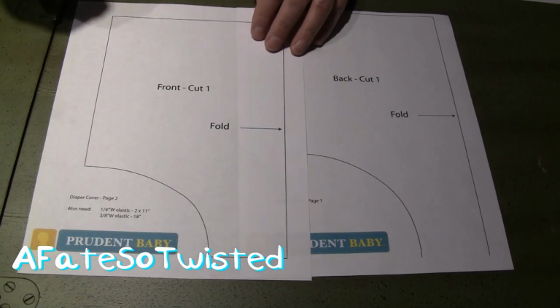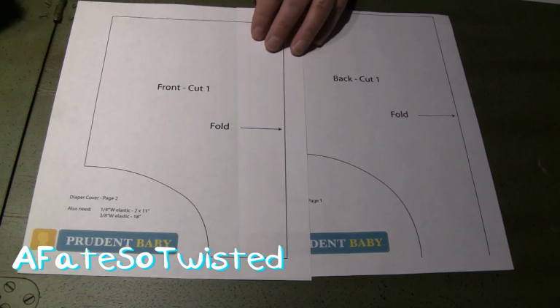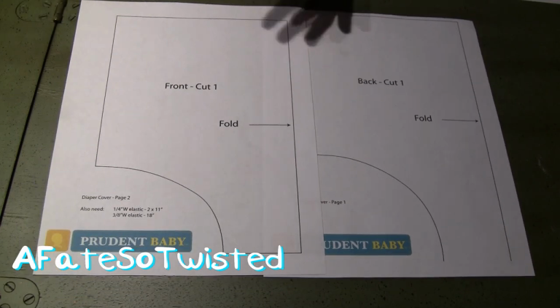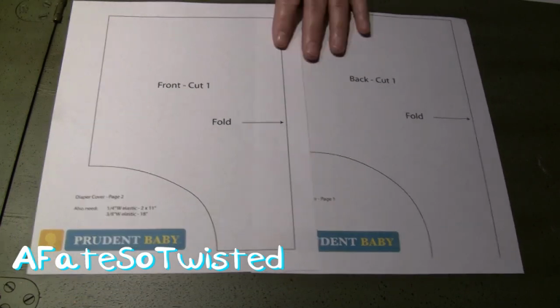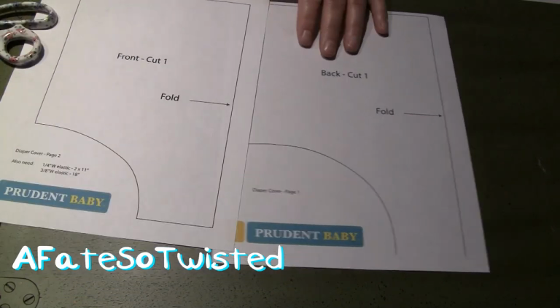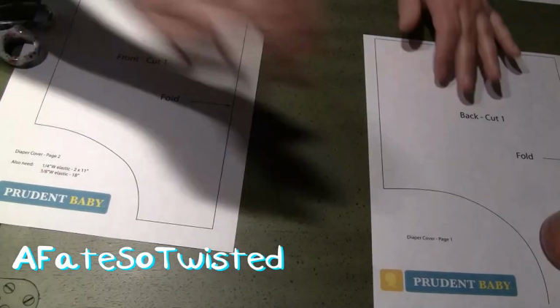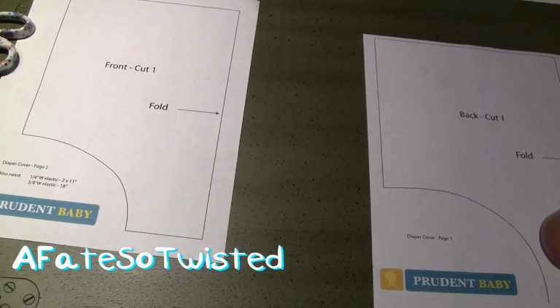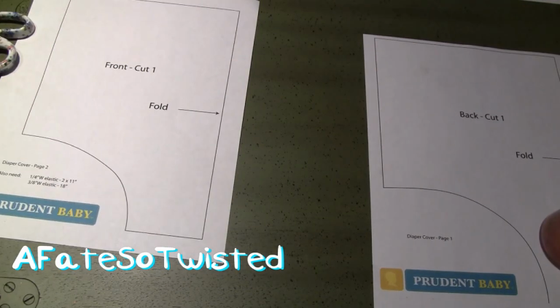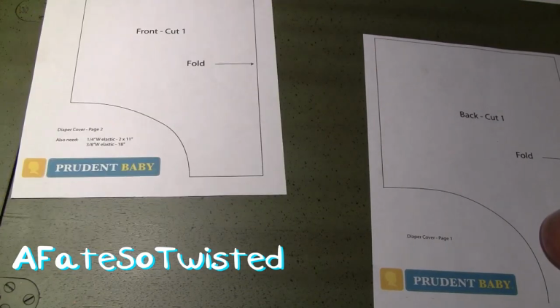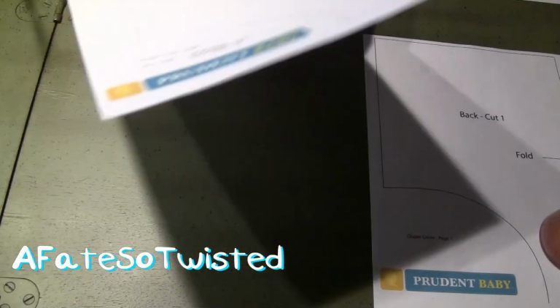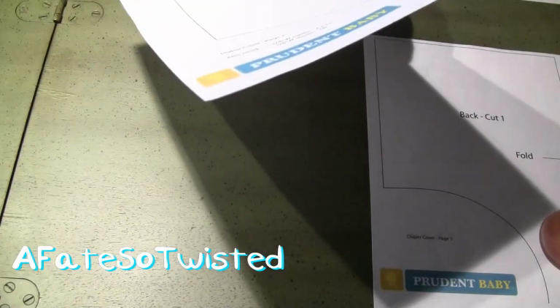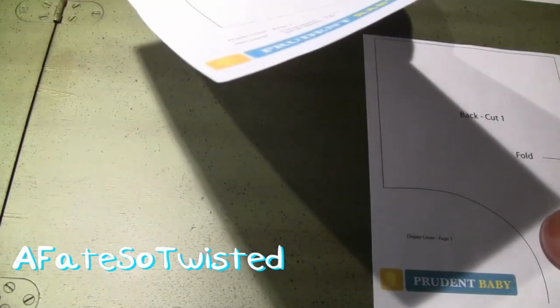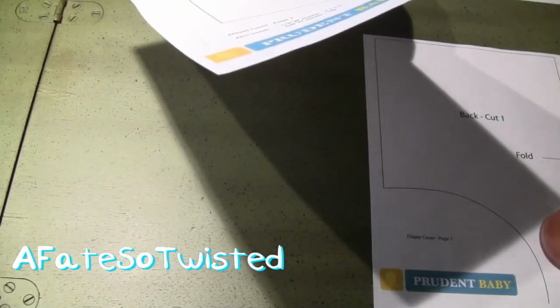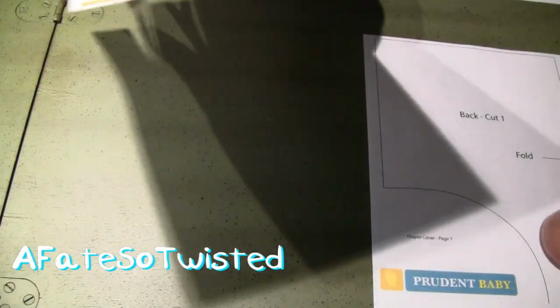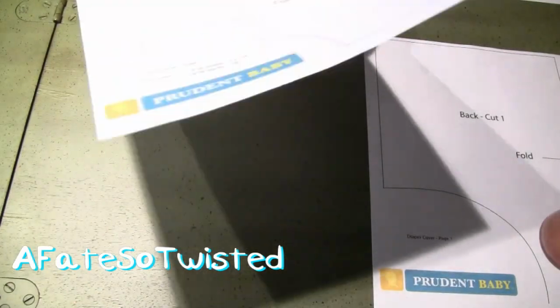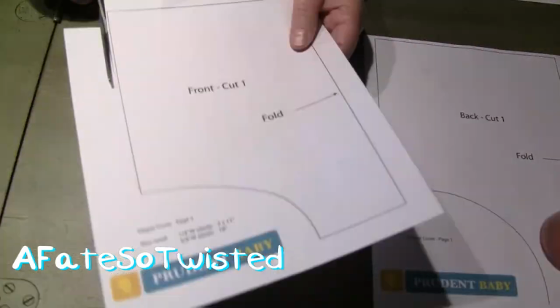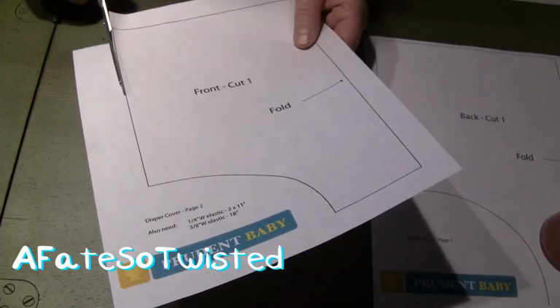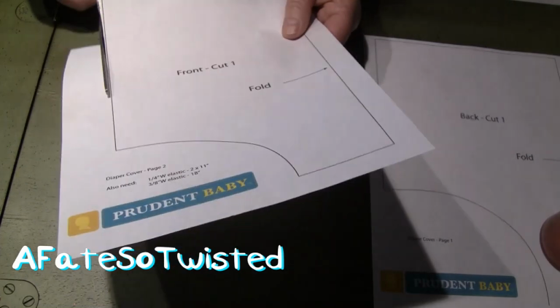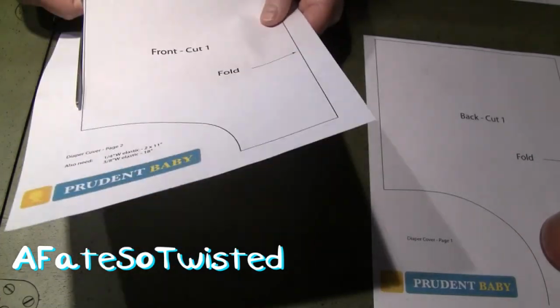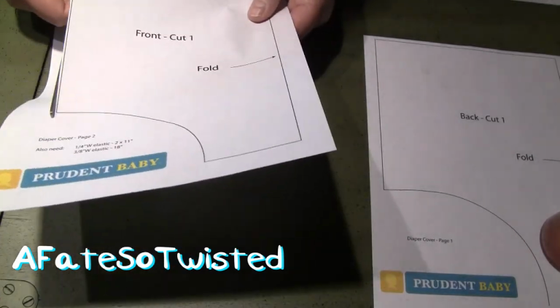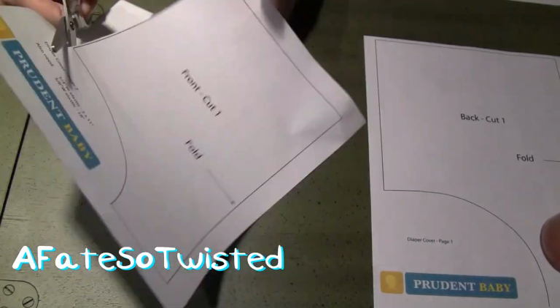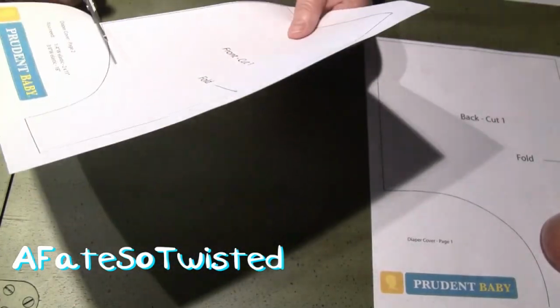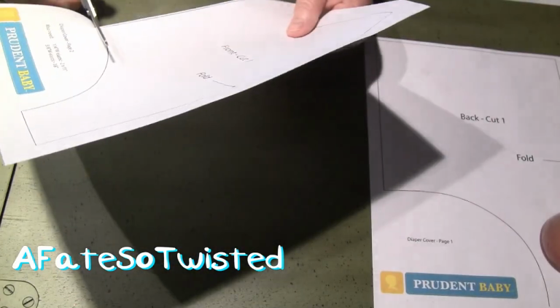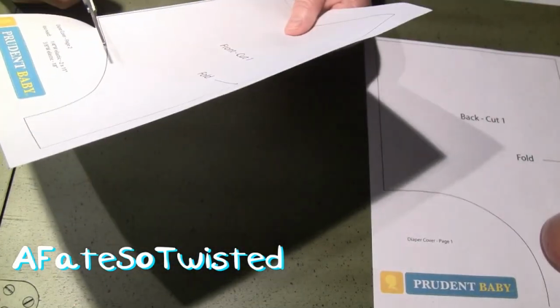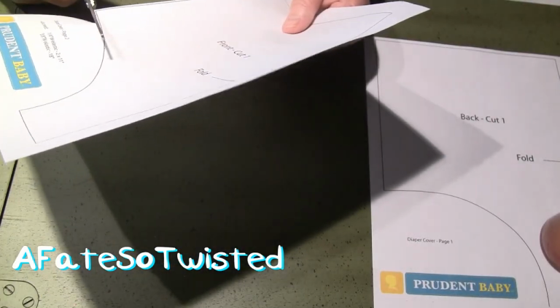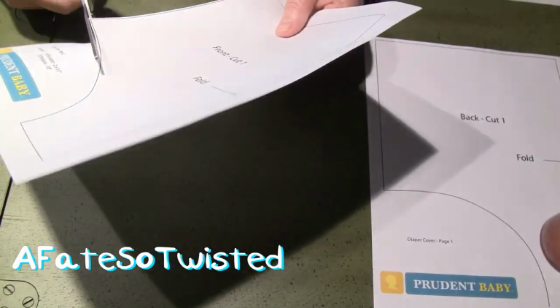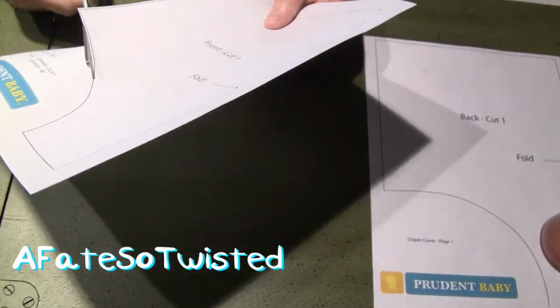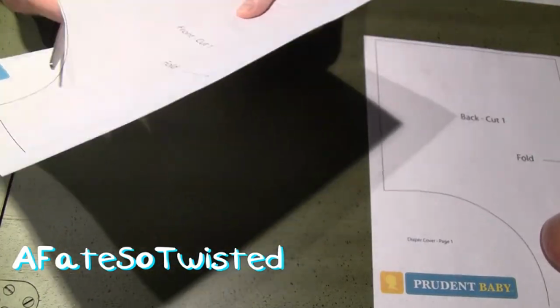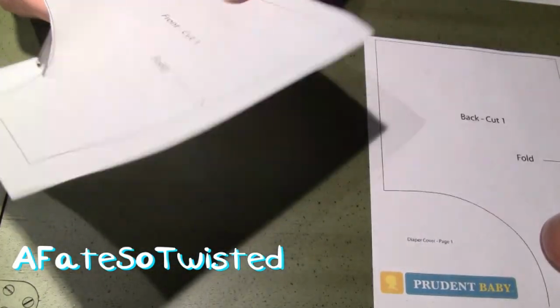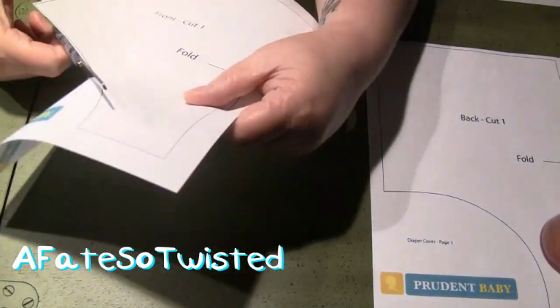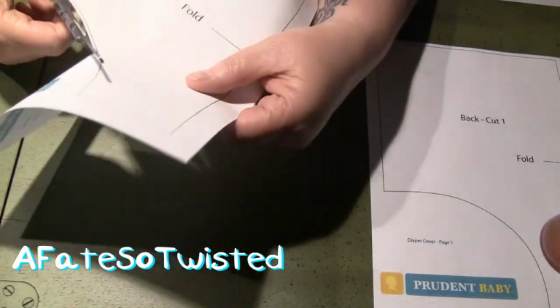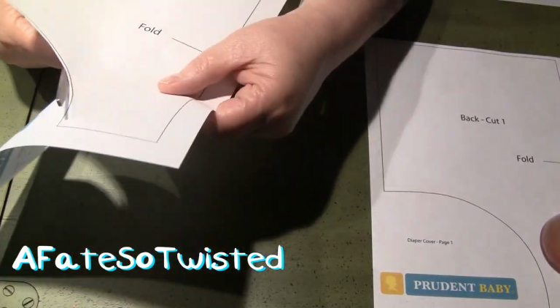So if you want to print out this actual one, you can do that. The first step, of course, is going to be to cut out the pattern.